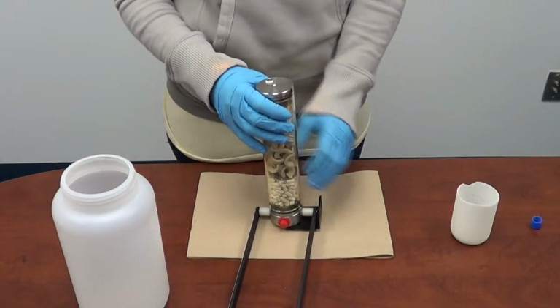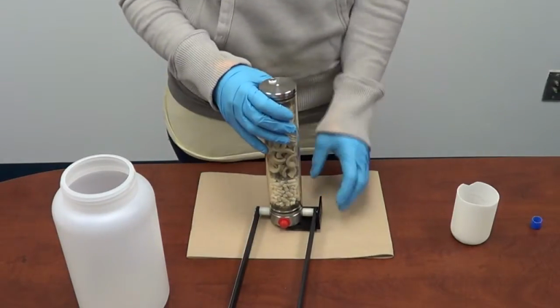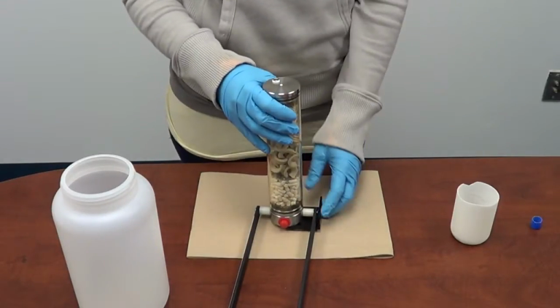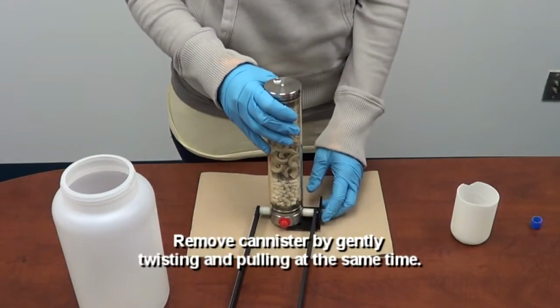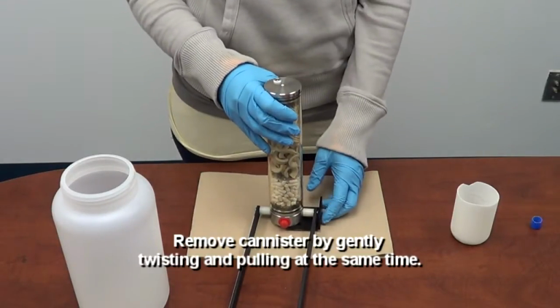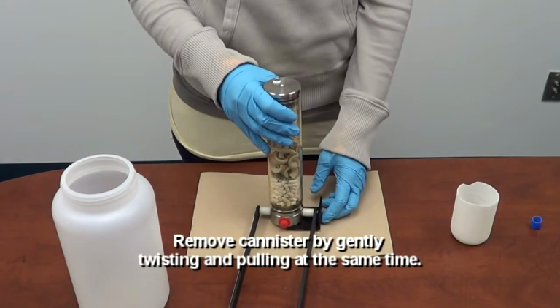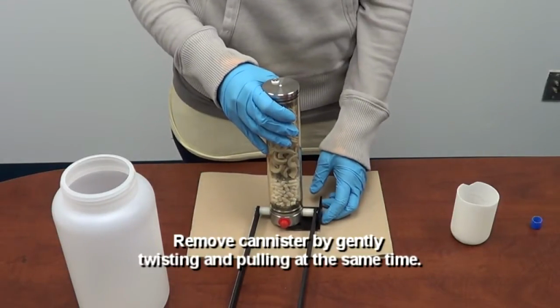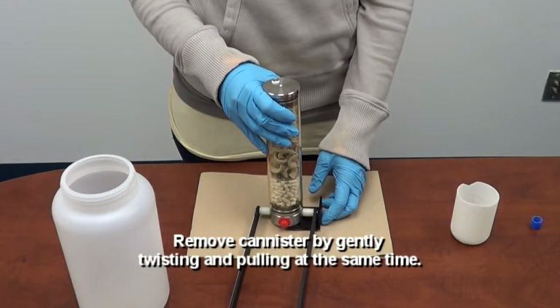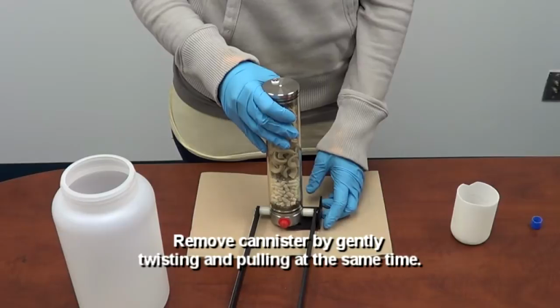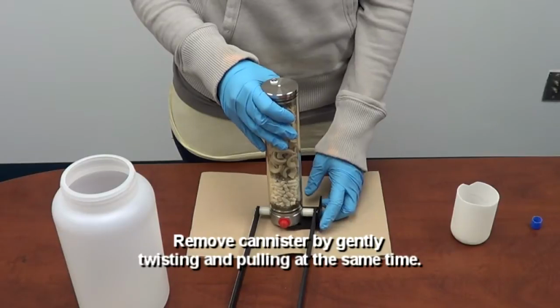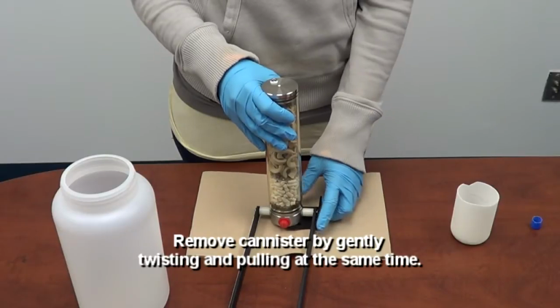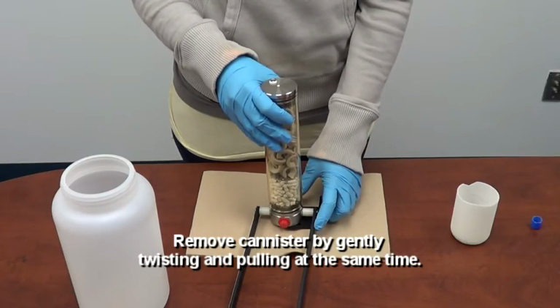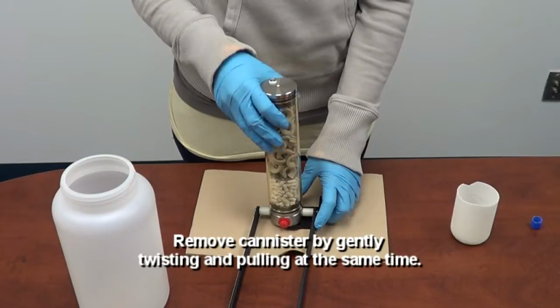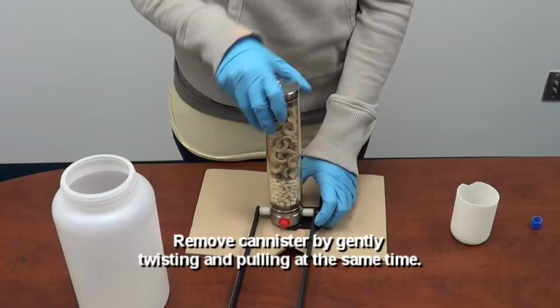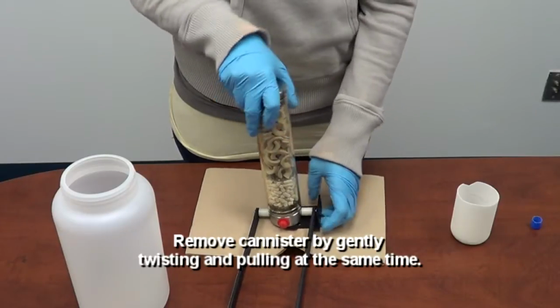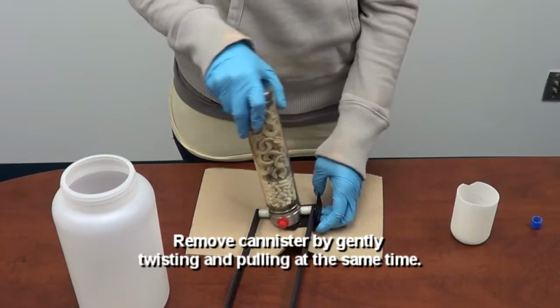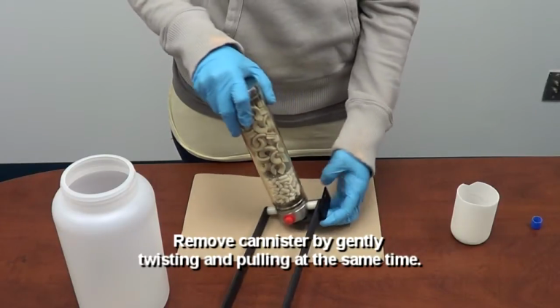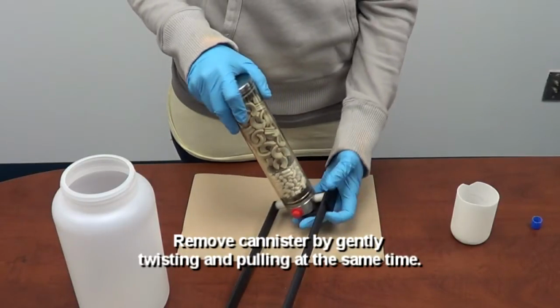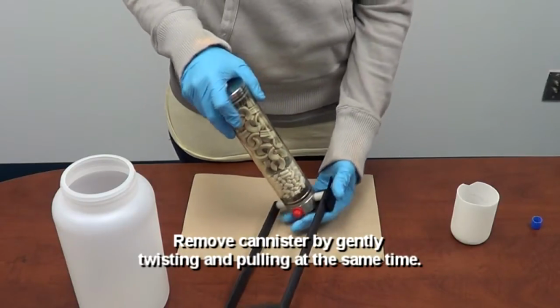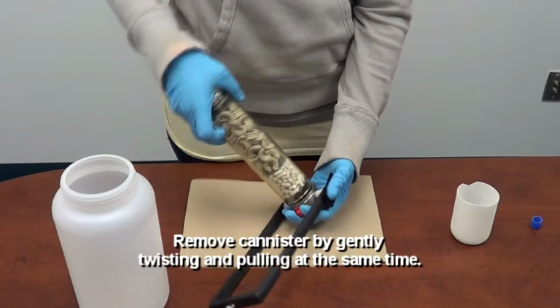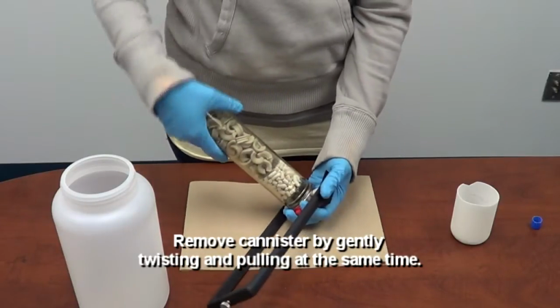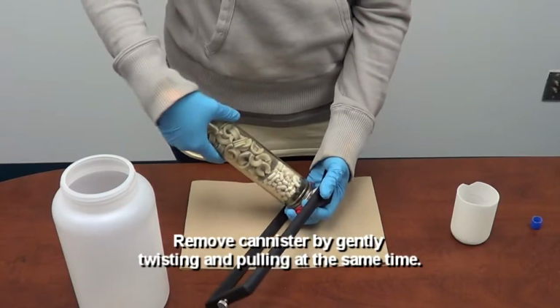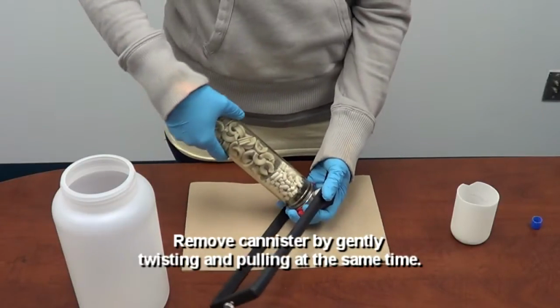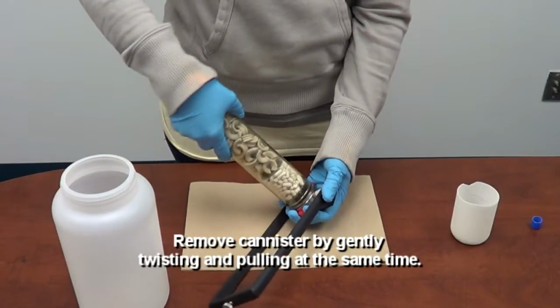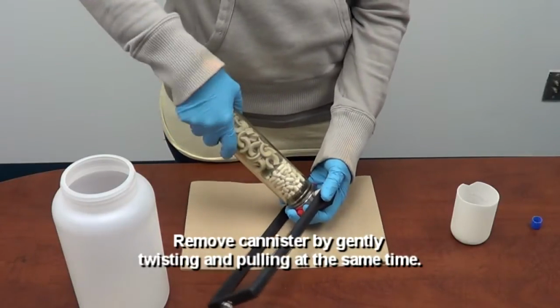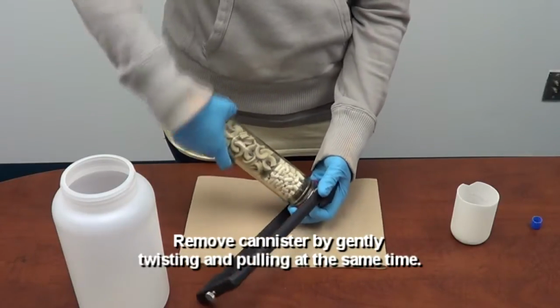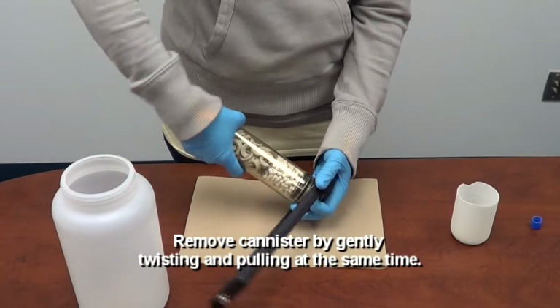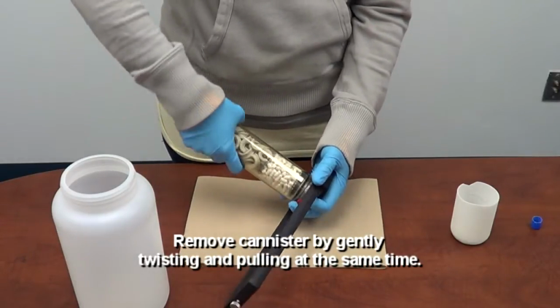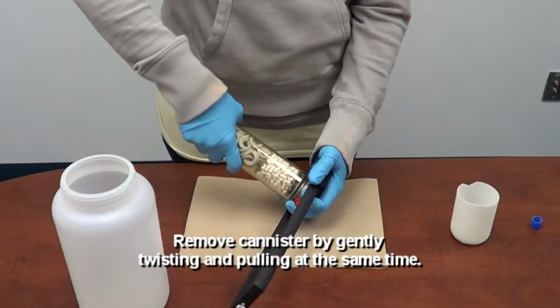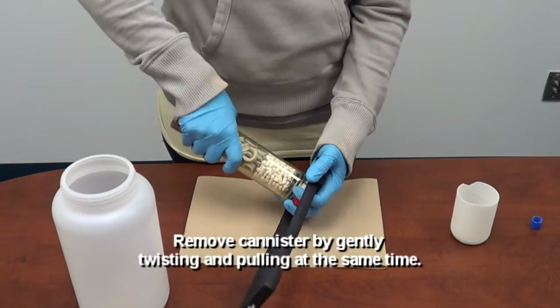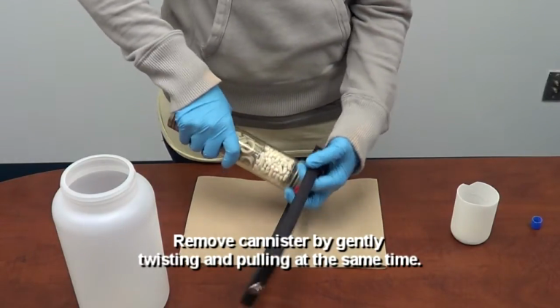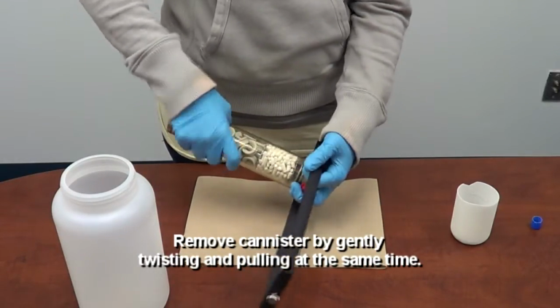Step two: remove the canister by slightly twisting it and pulling at the same time.